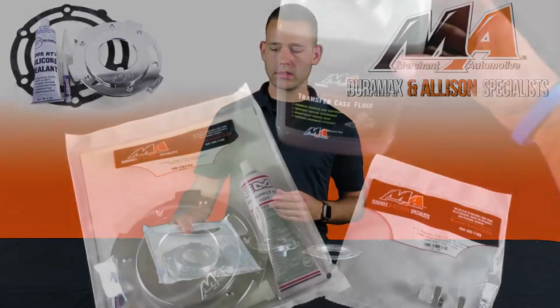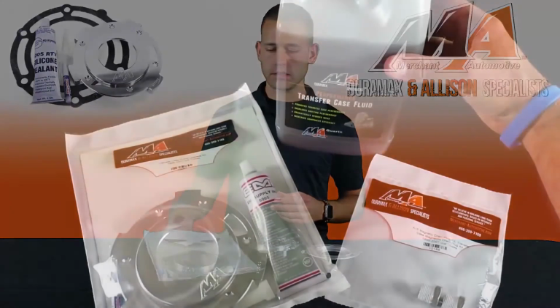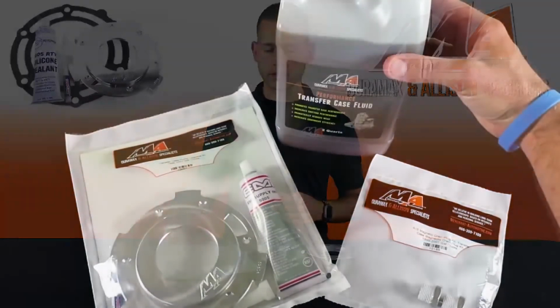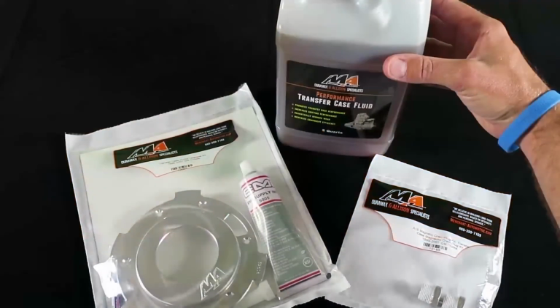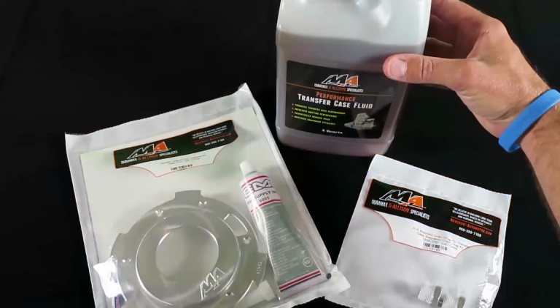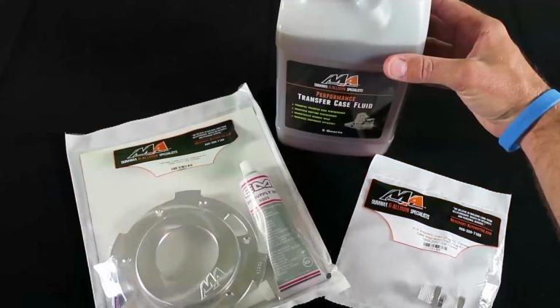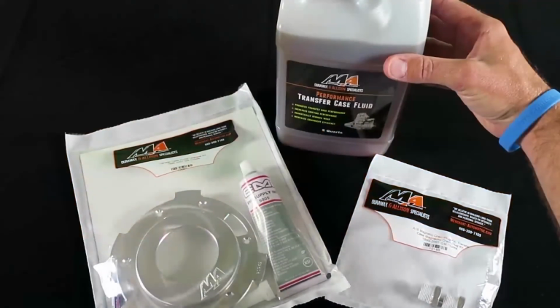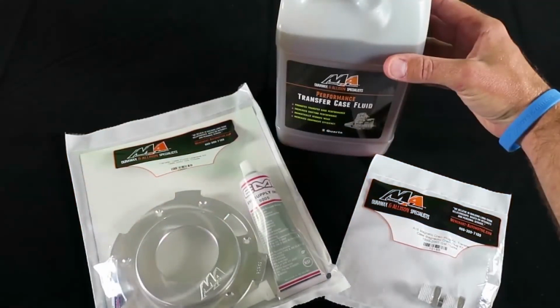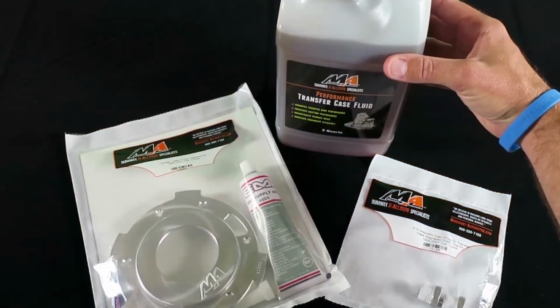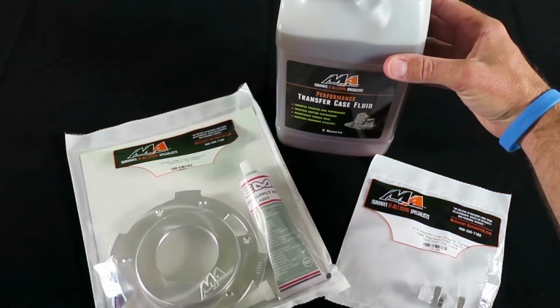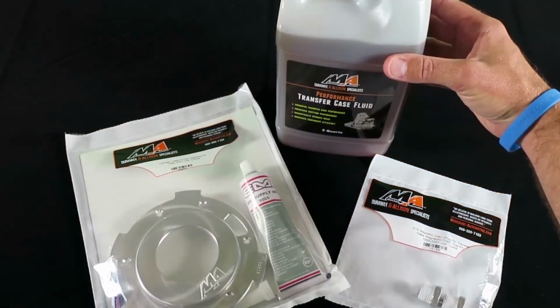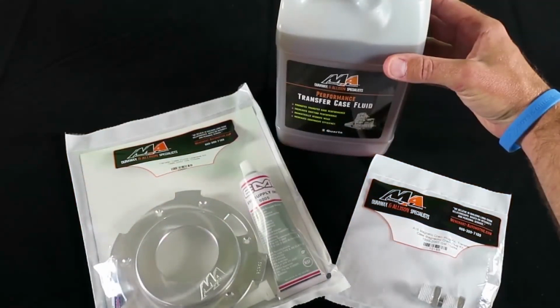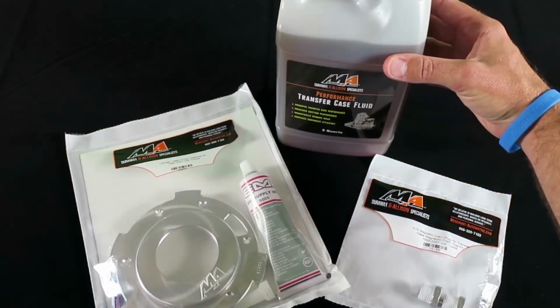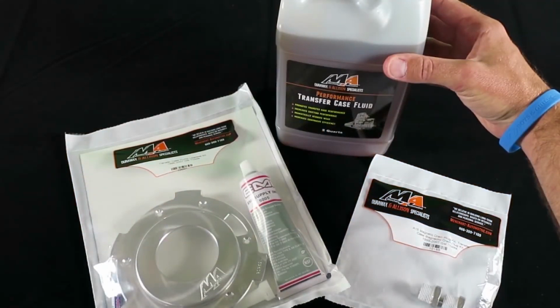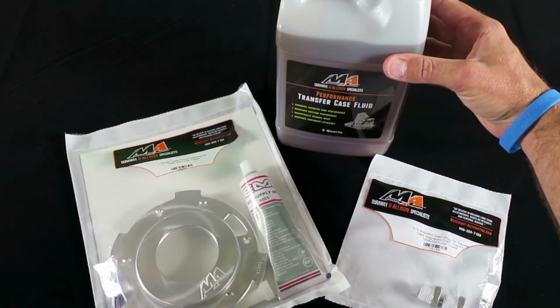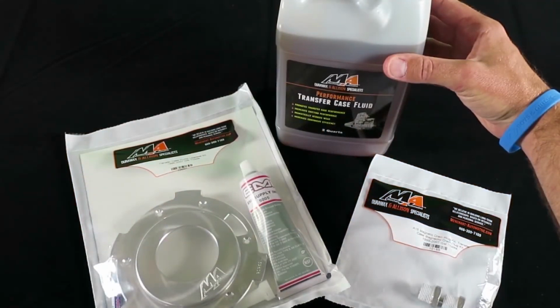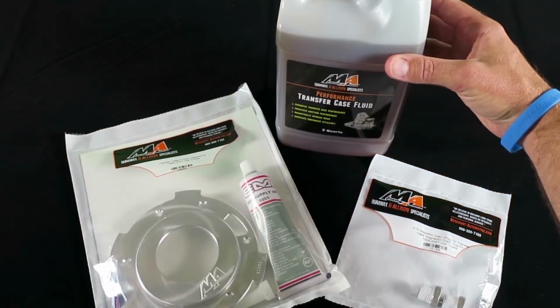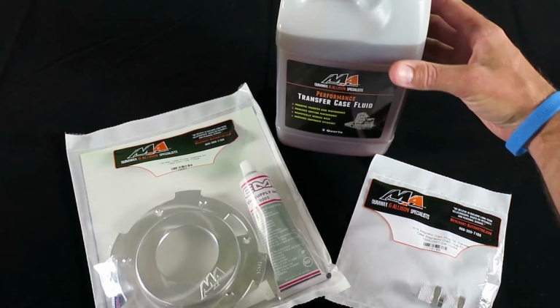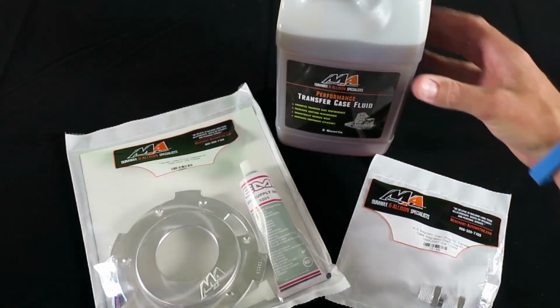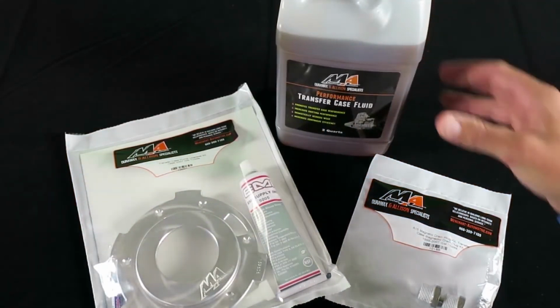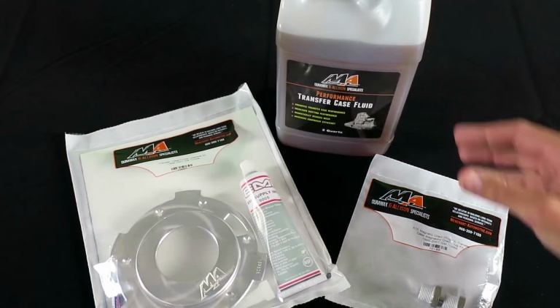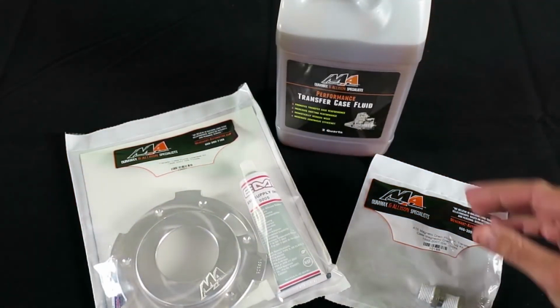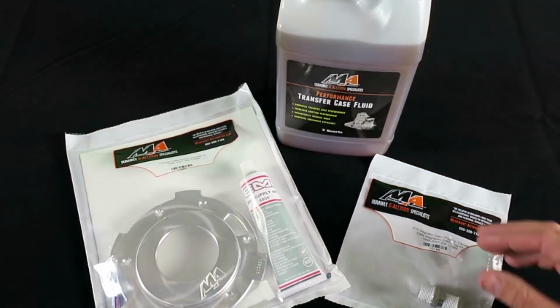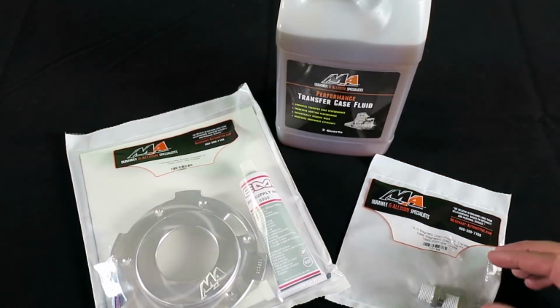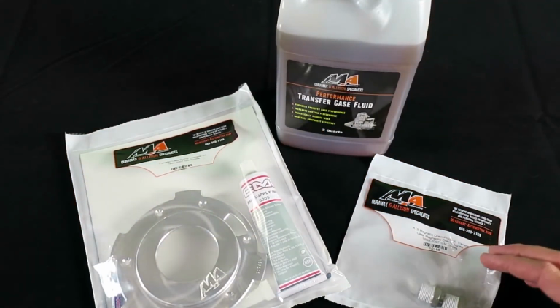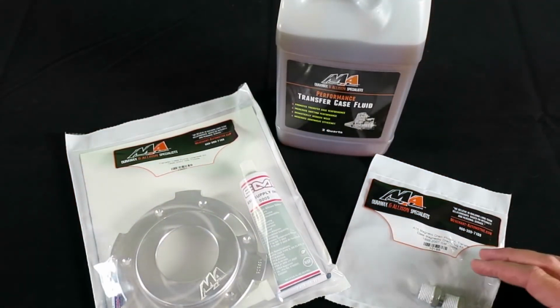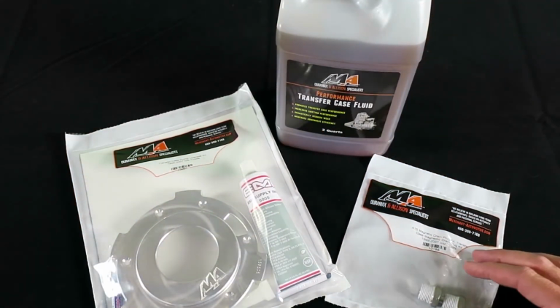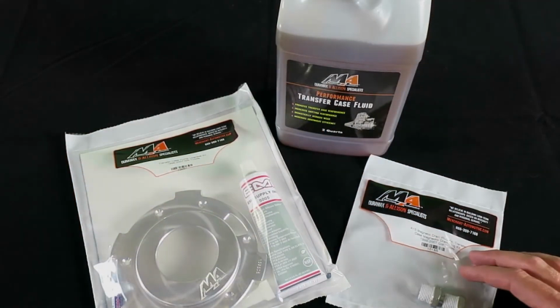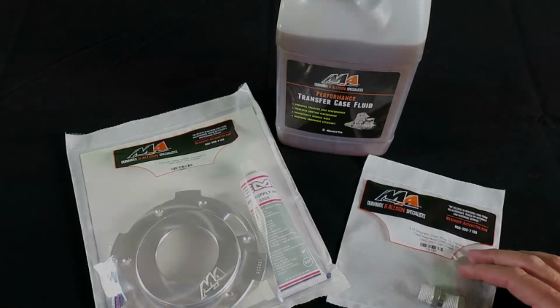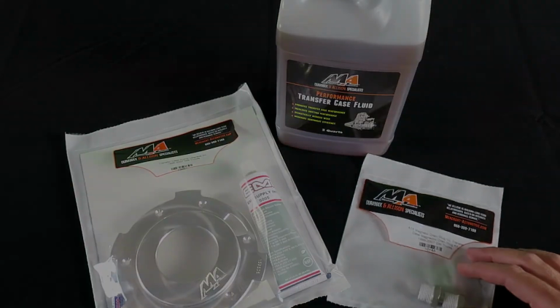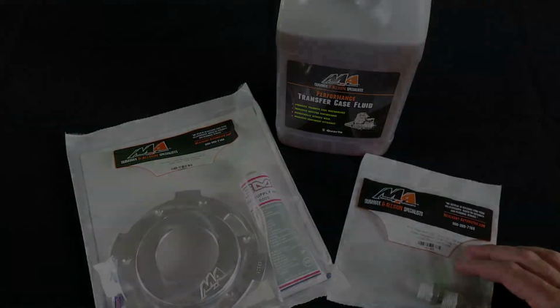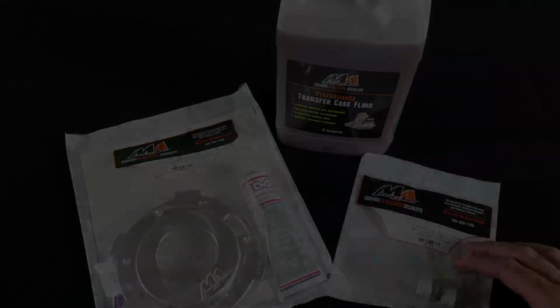You can also option in our performance transfer case fluid and our magnetic drain plug kit.